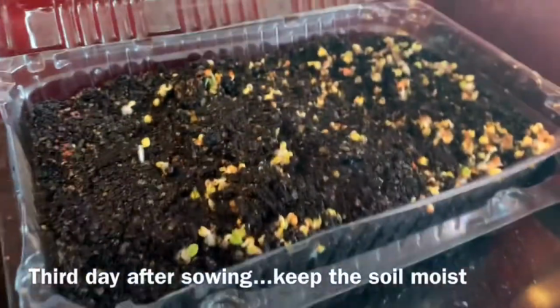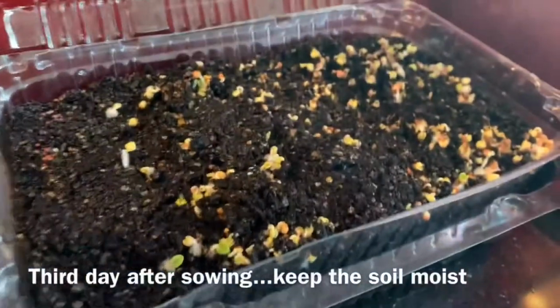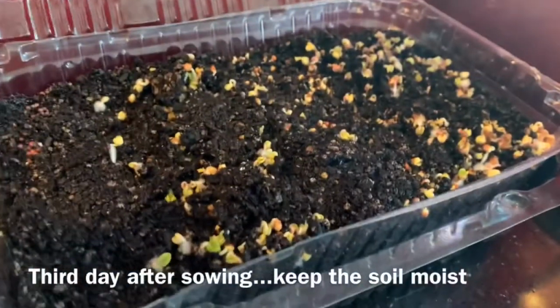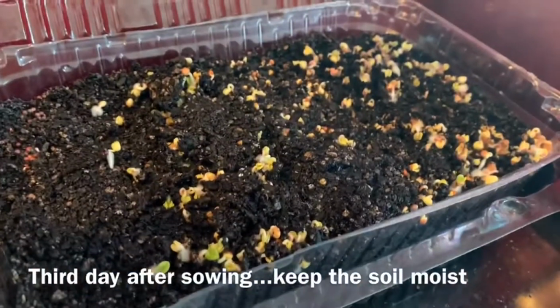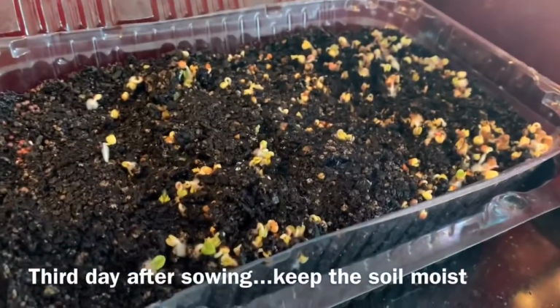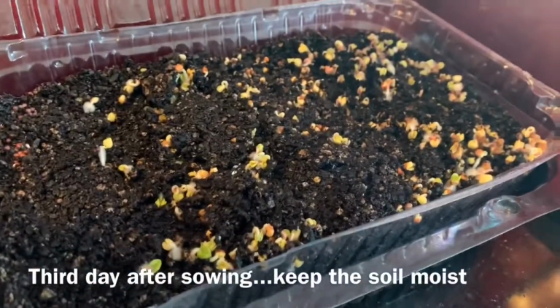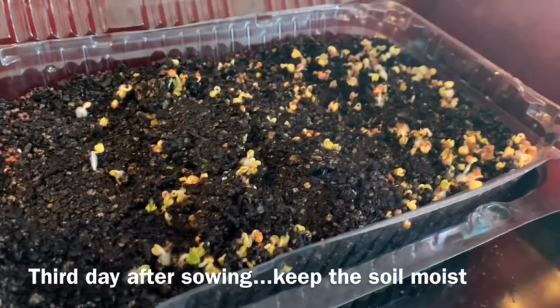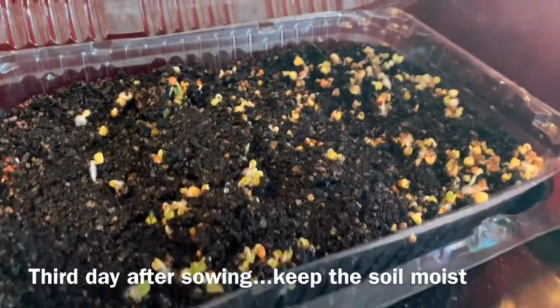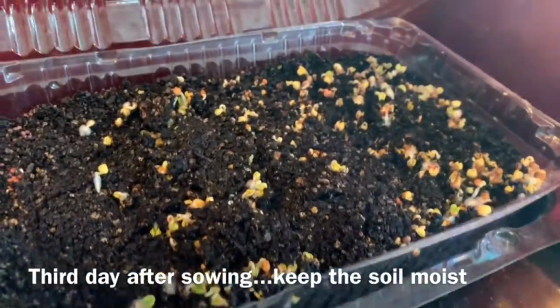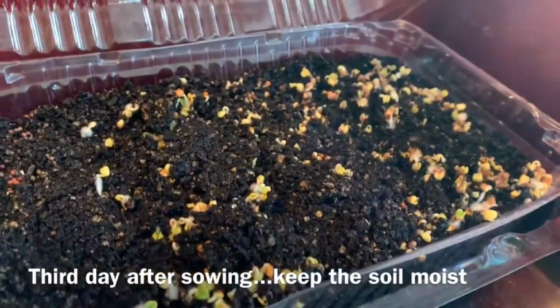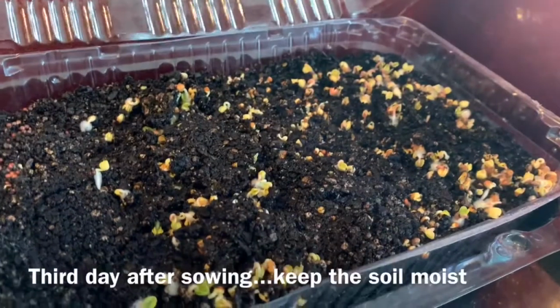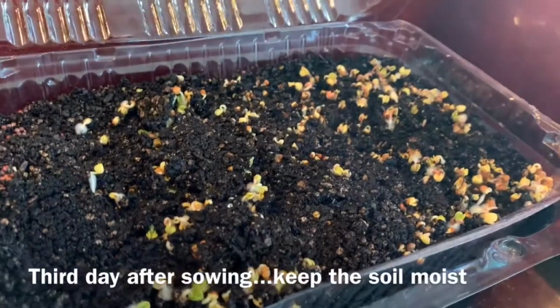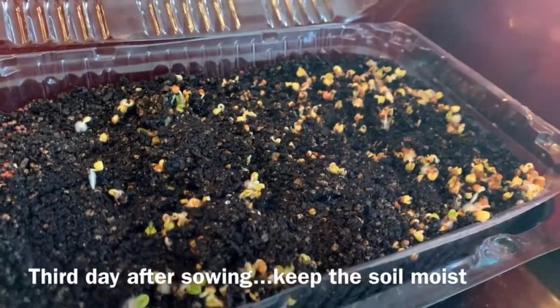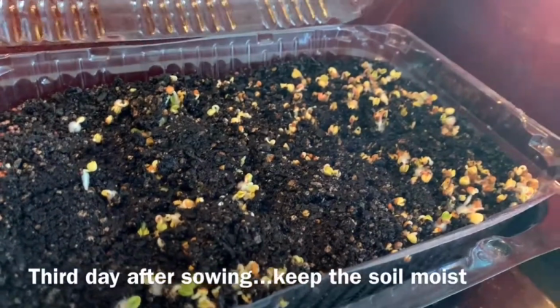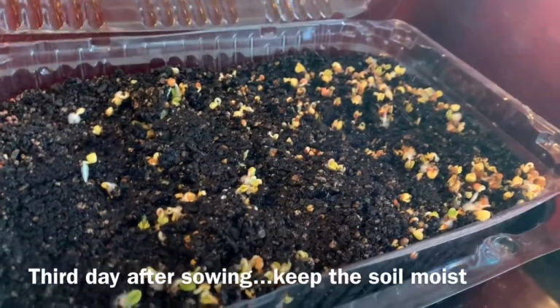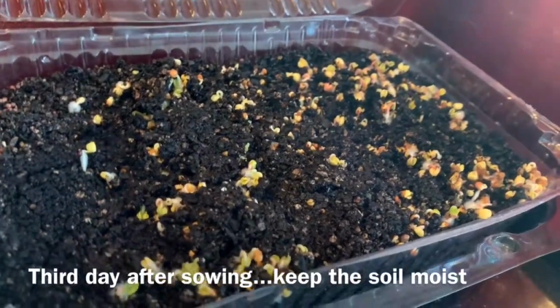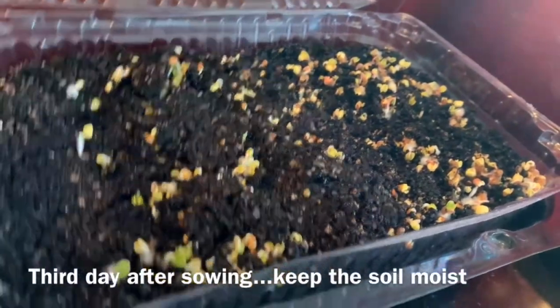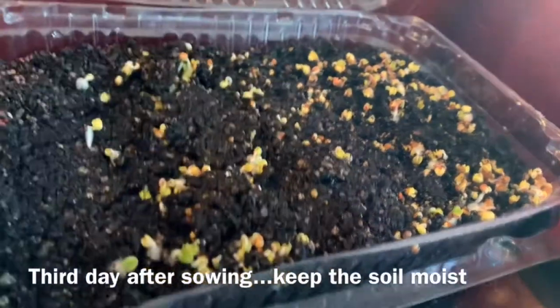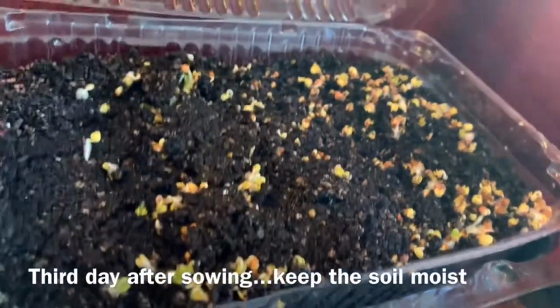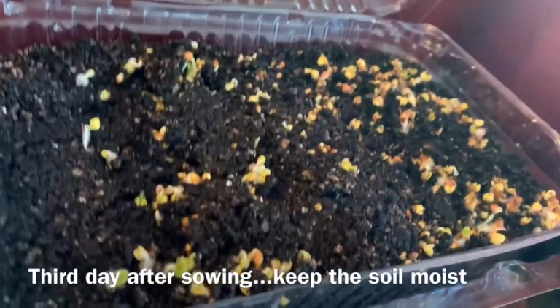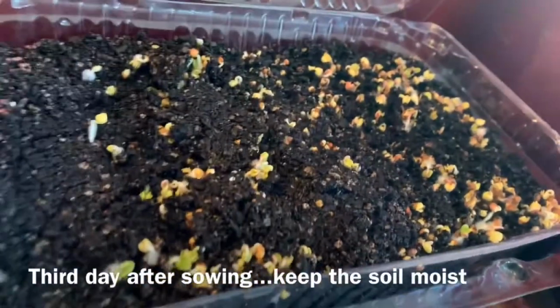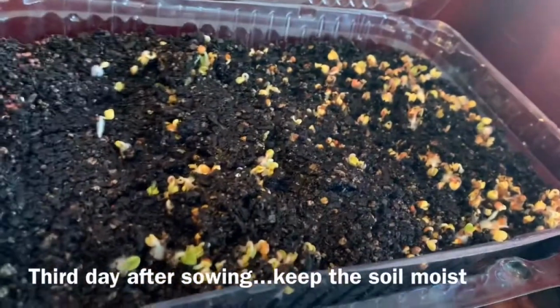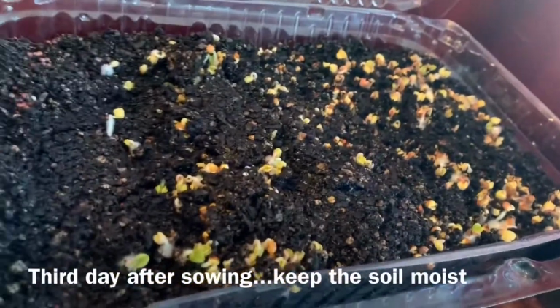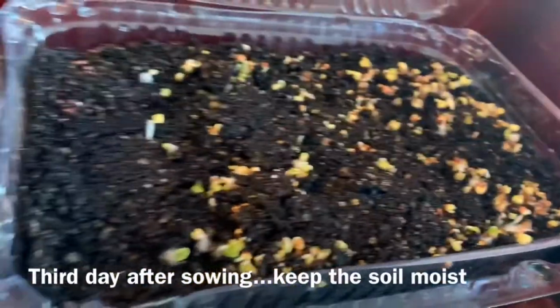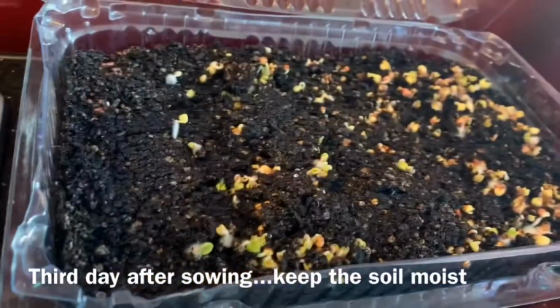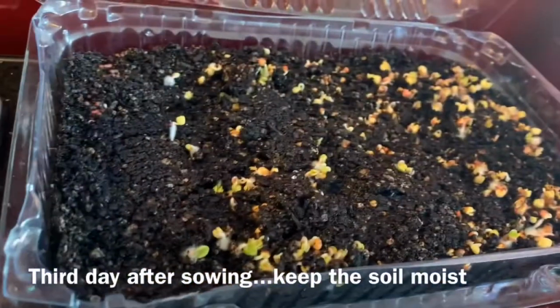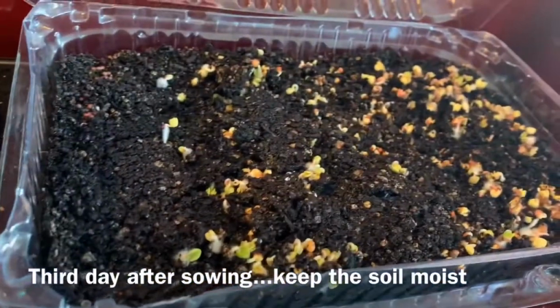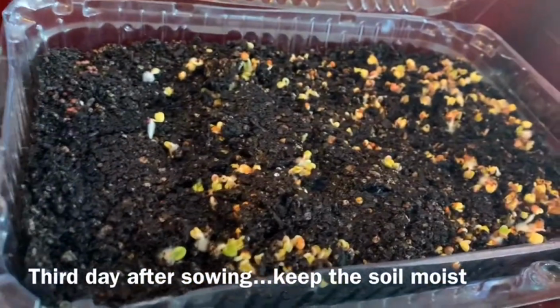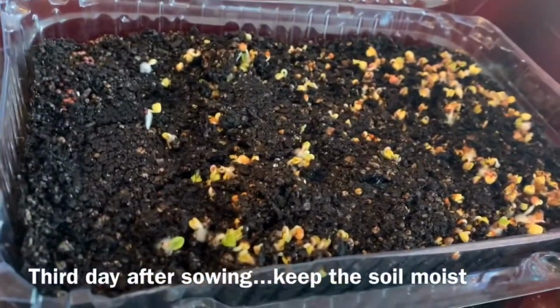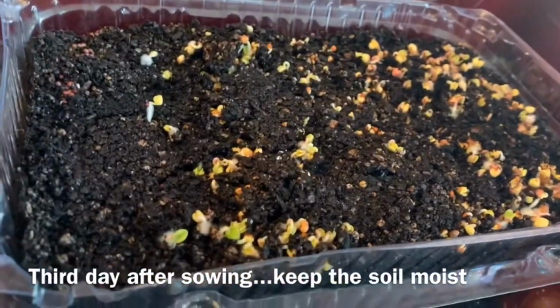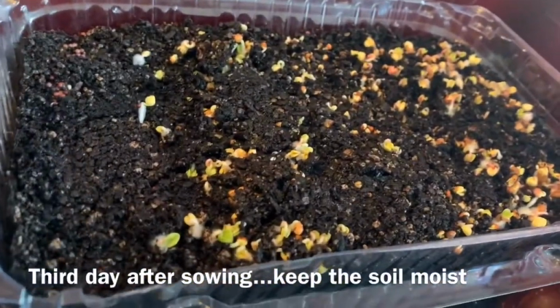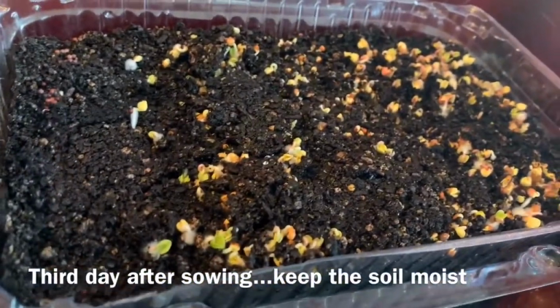This is the third day of my microgreens and they're already sprouting!